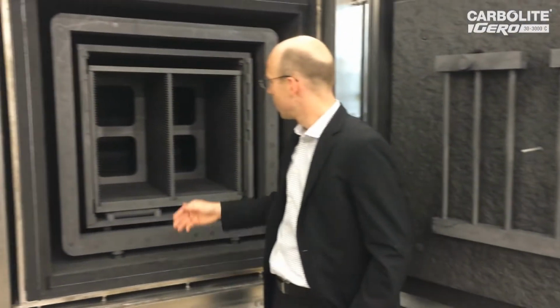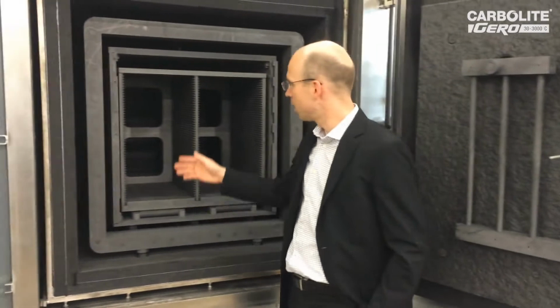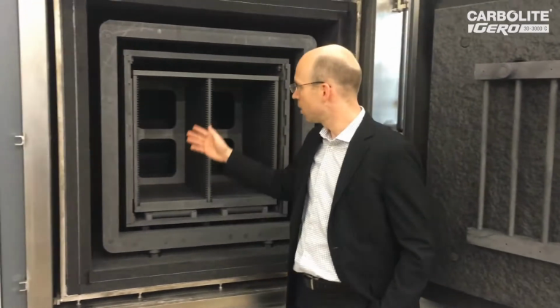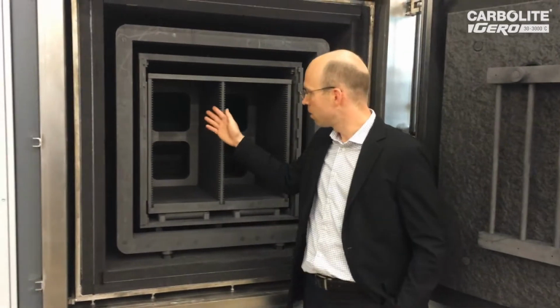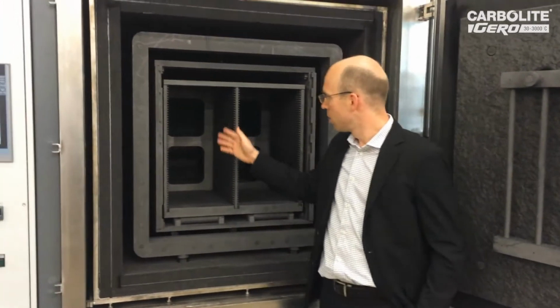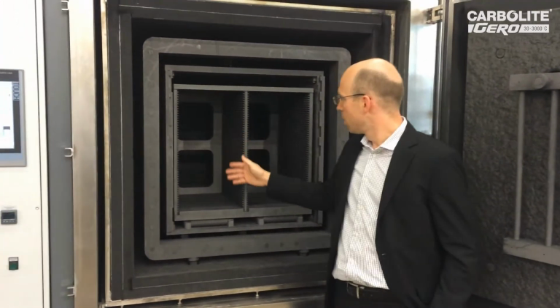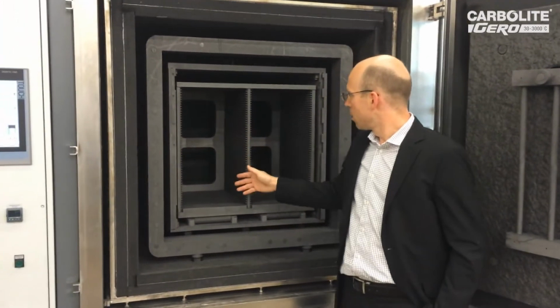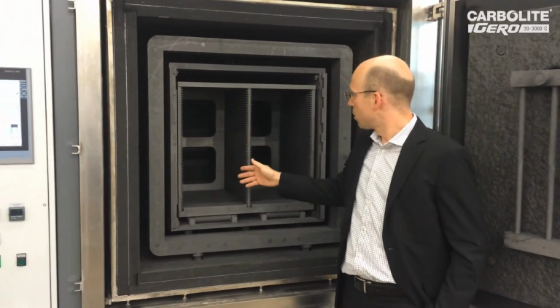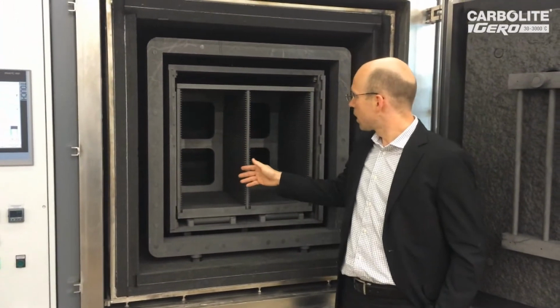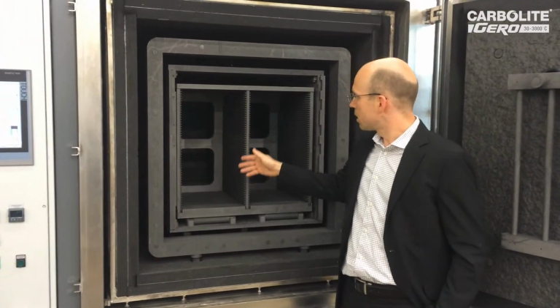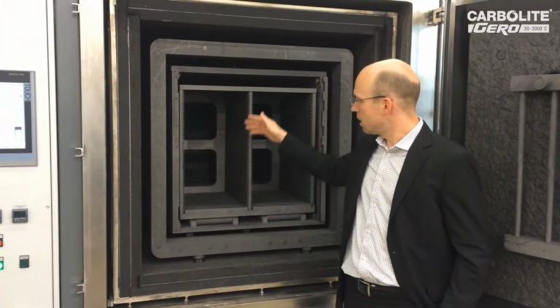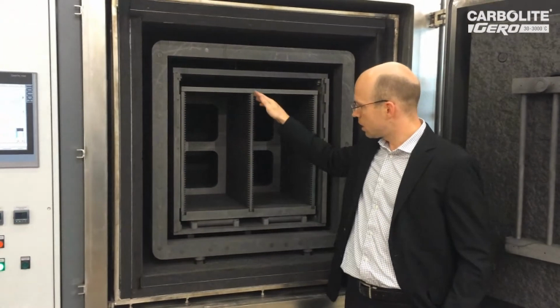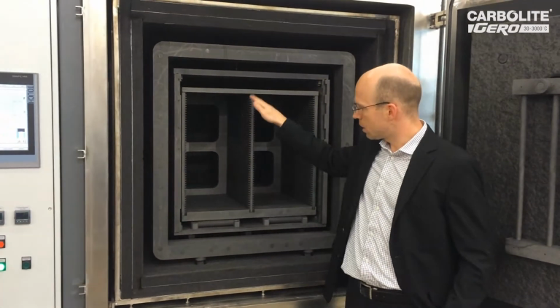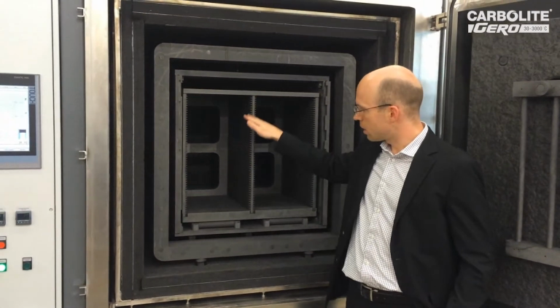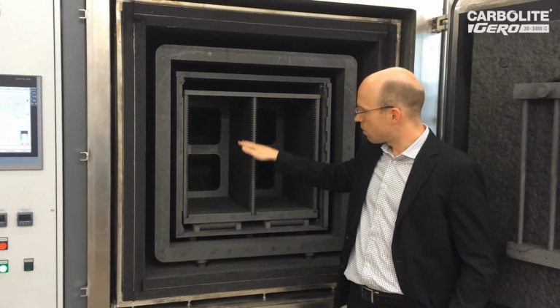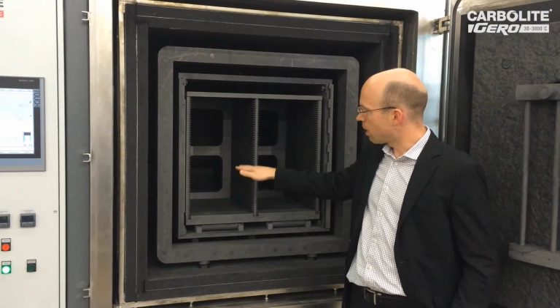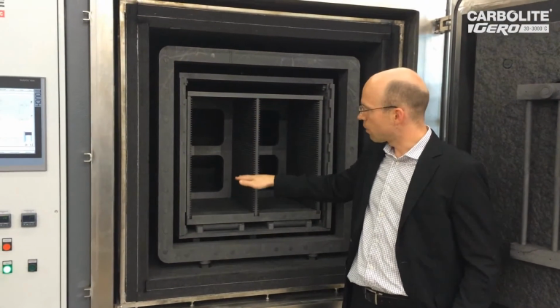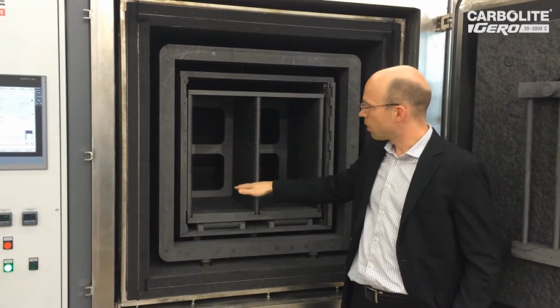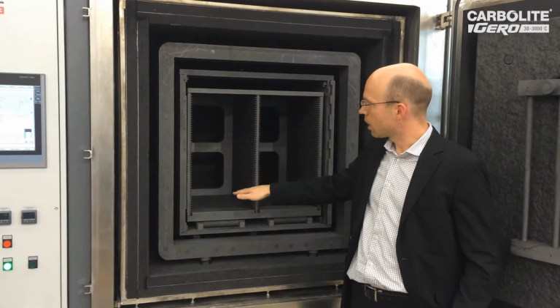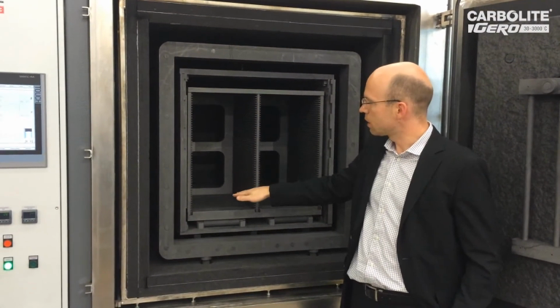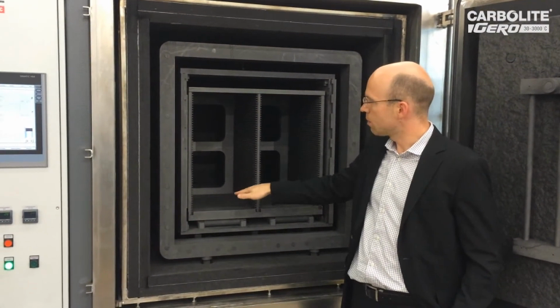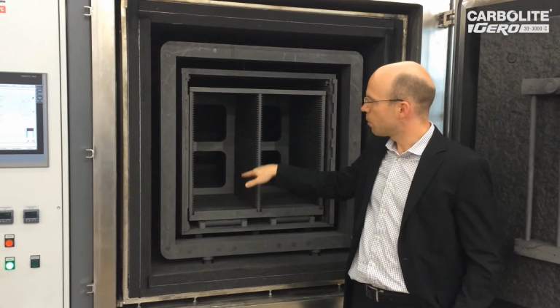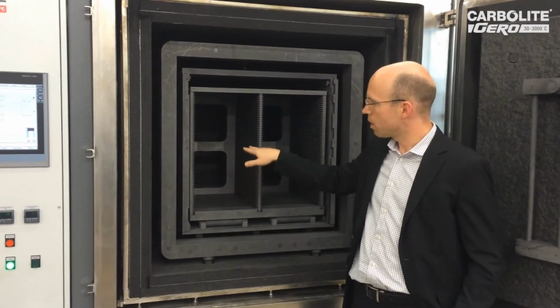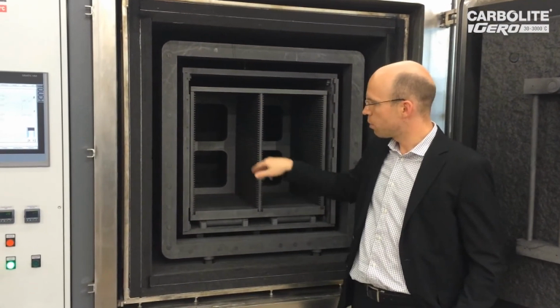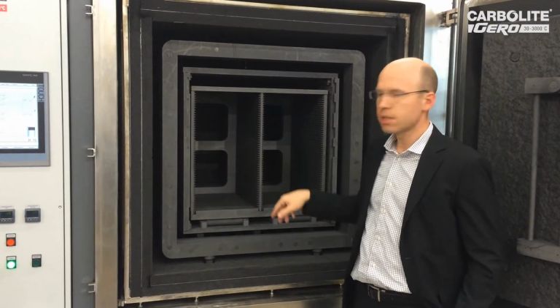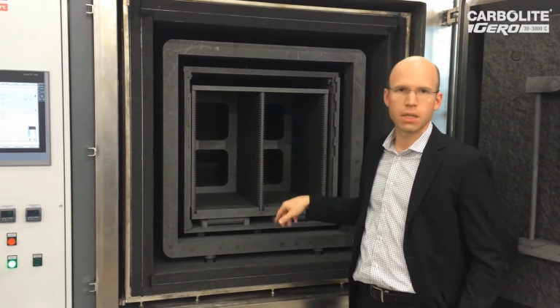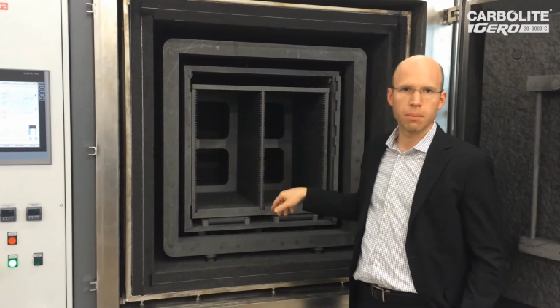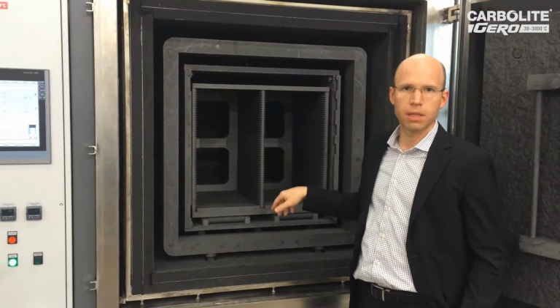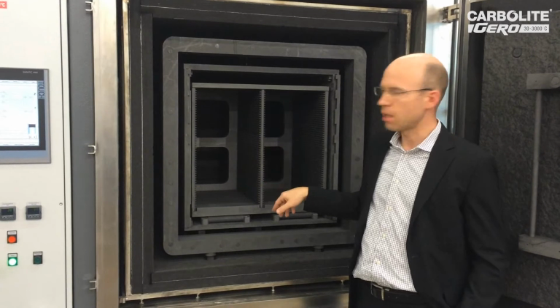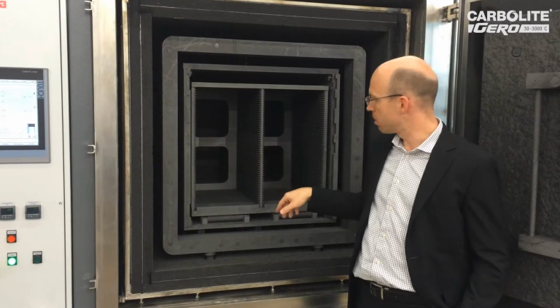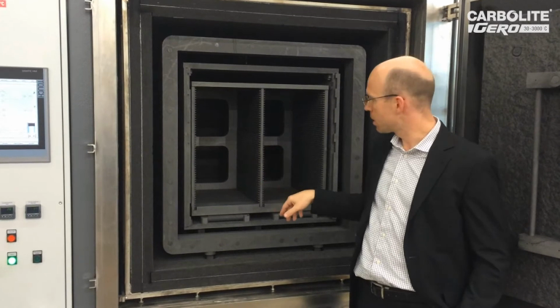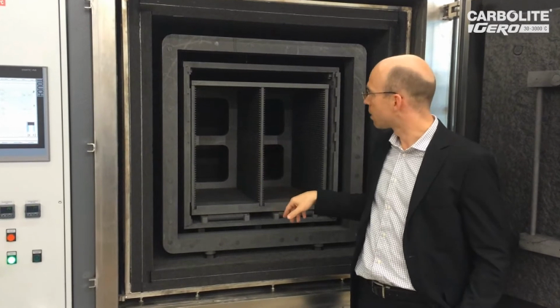Here you can see this is the rack for the customer when he puts his carbide parts in.